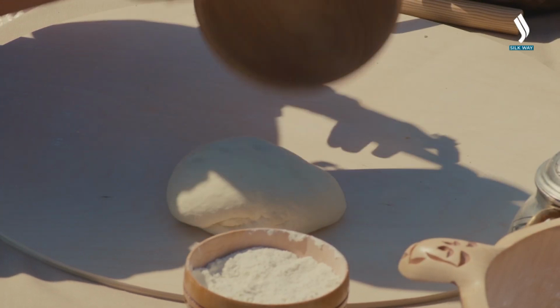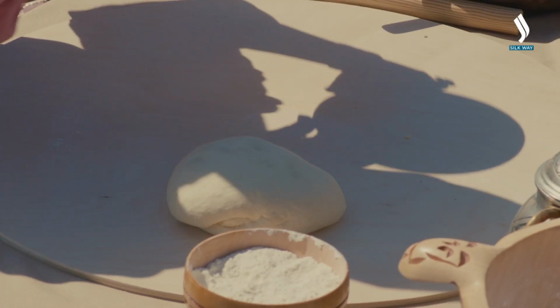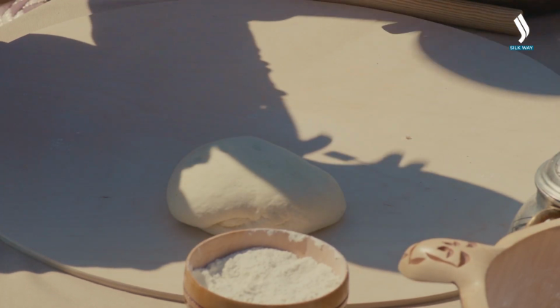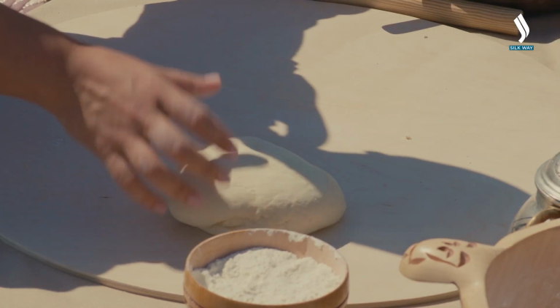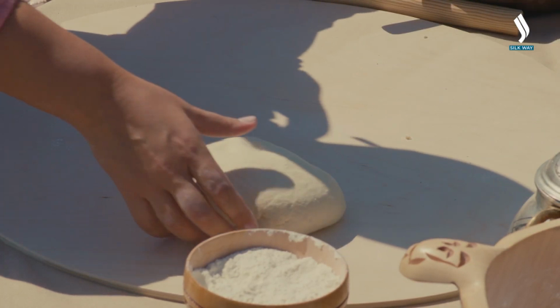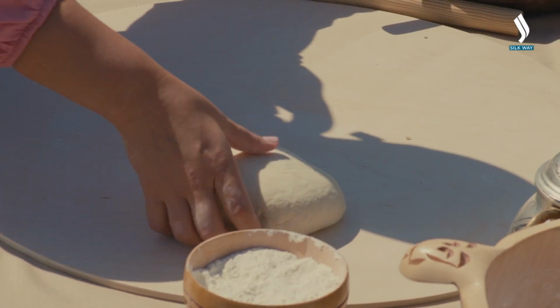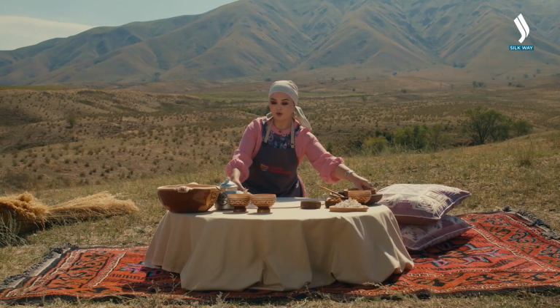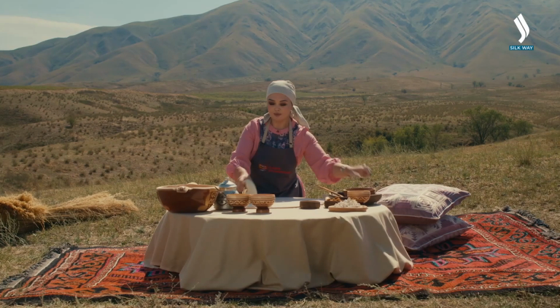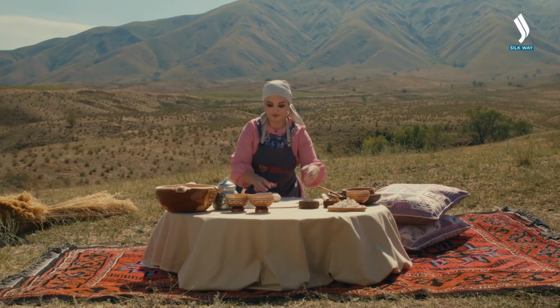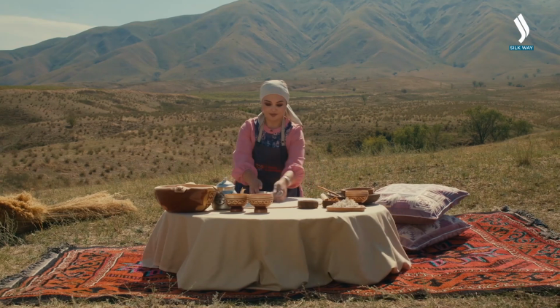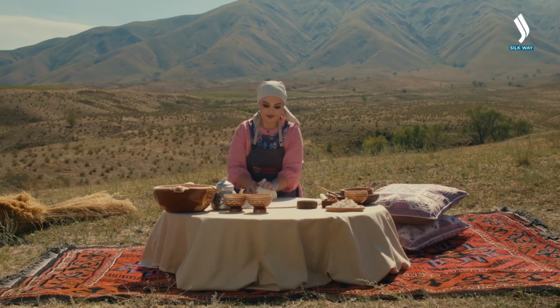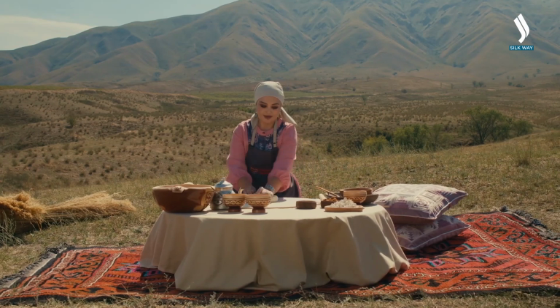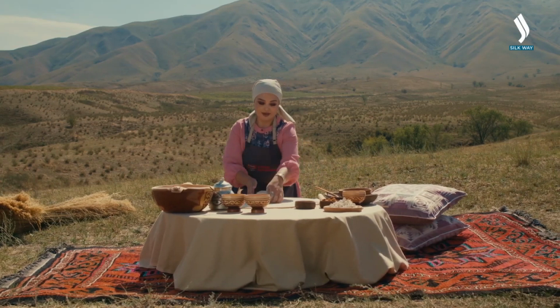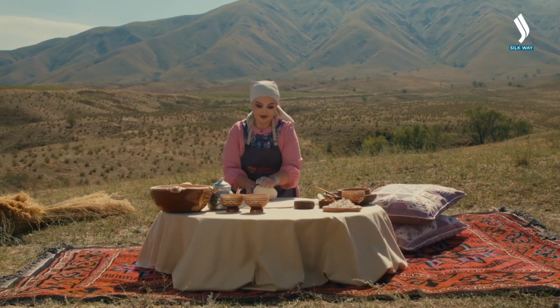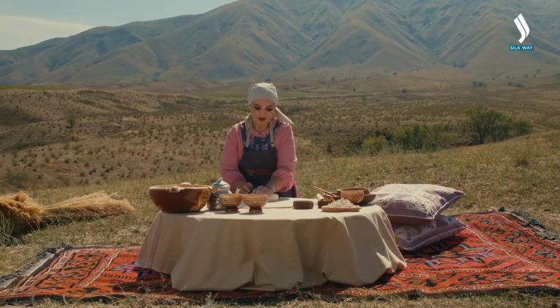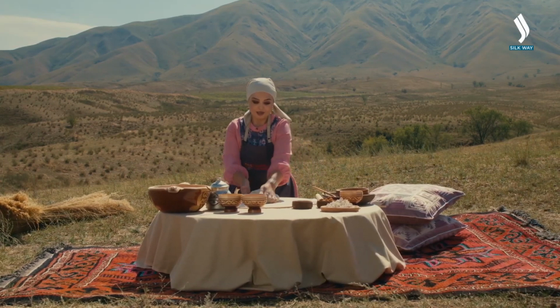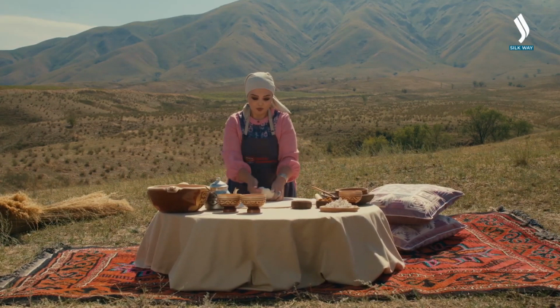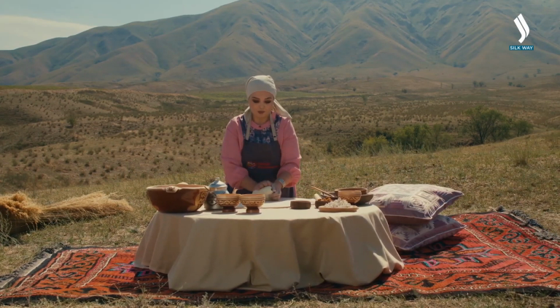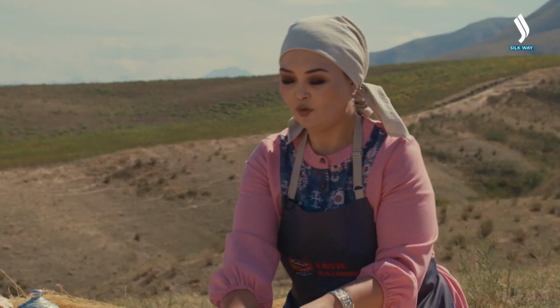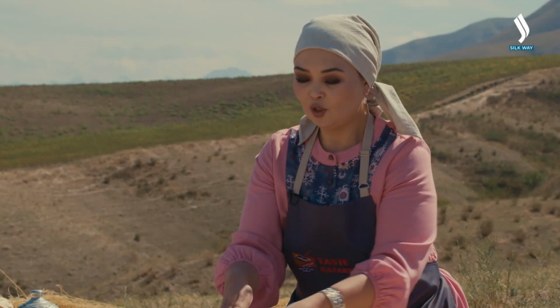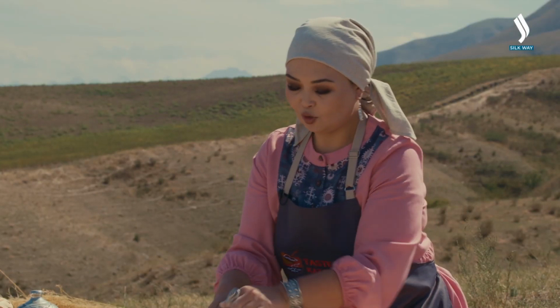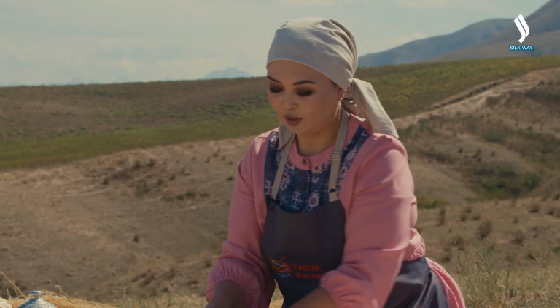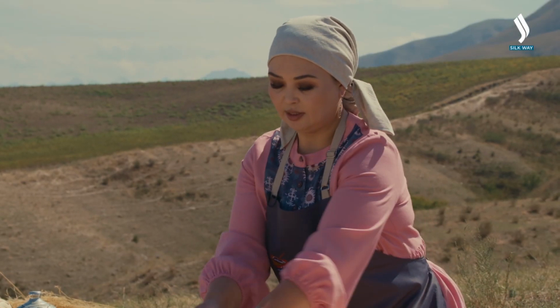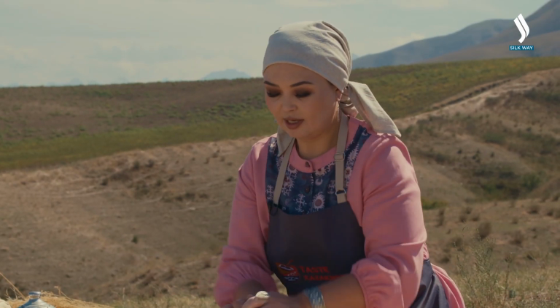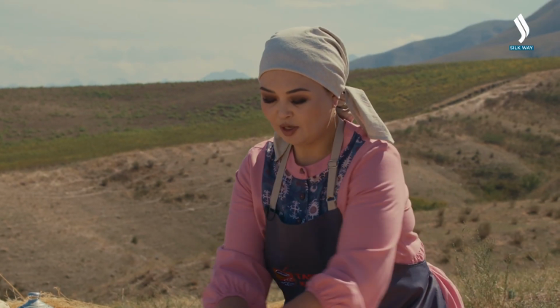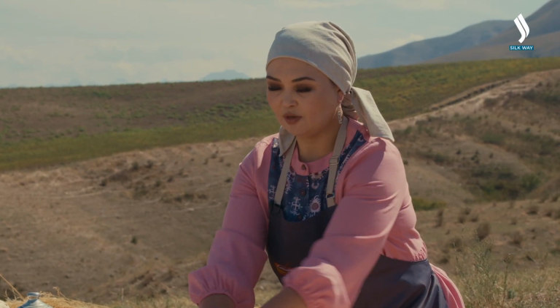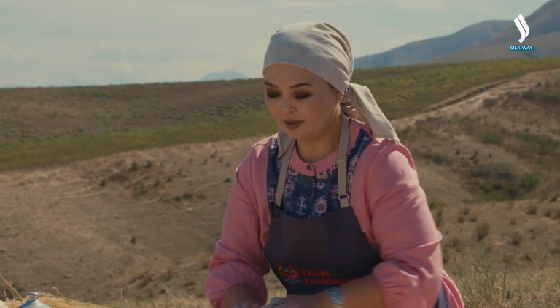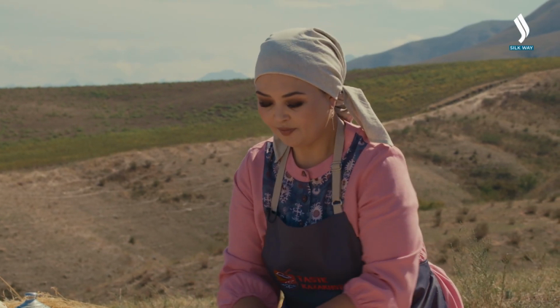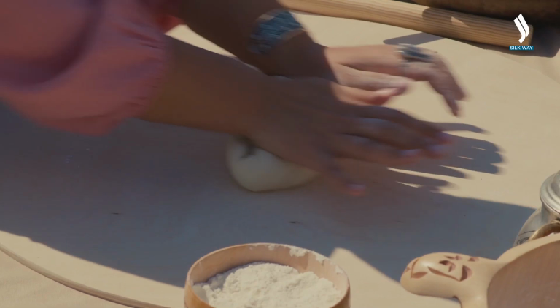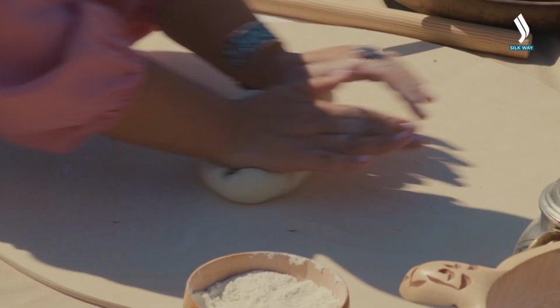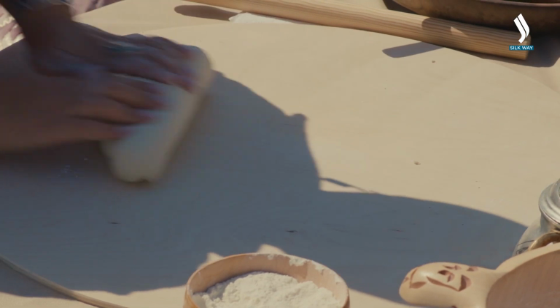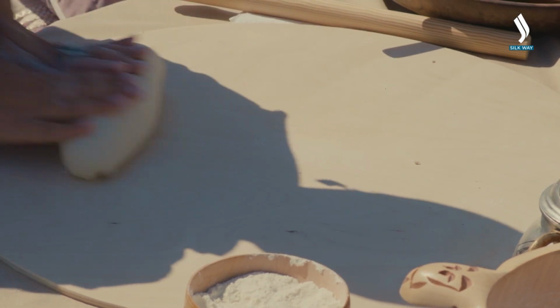Our dough has risen. We knead it a little again and divide it into equal parts.